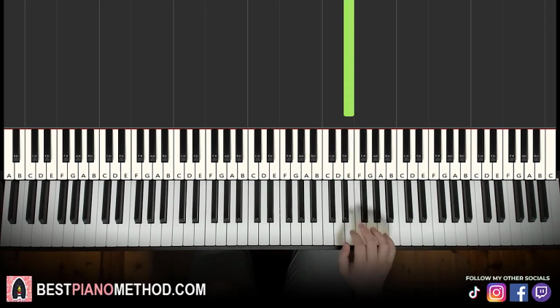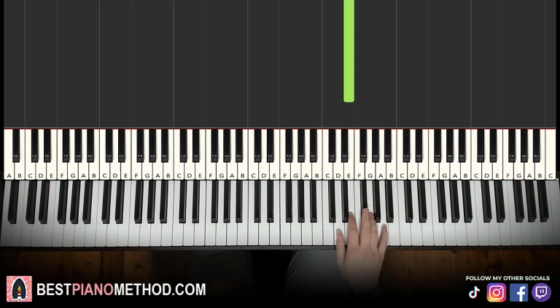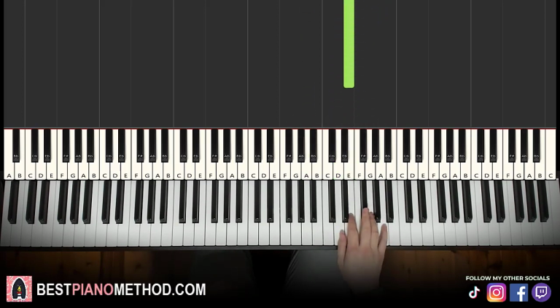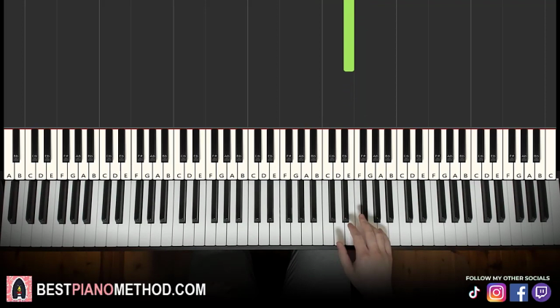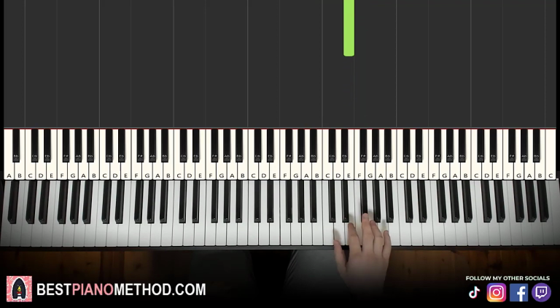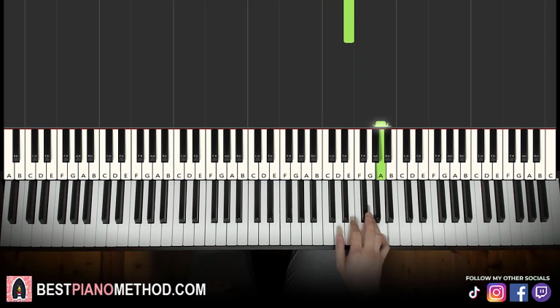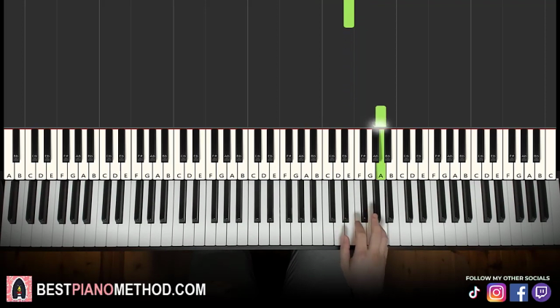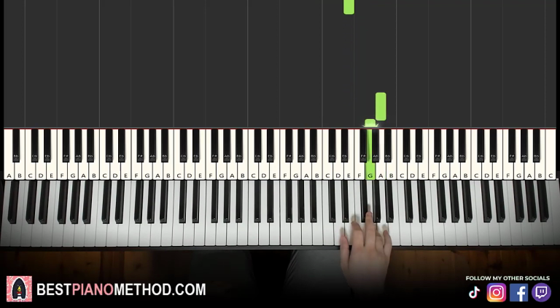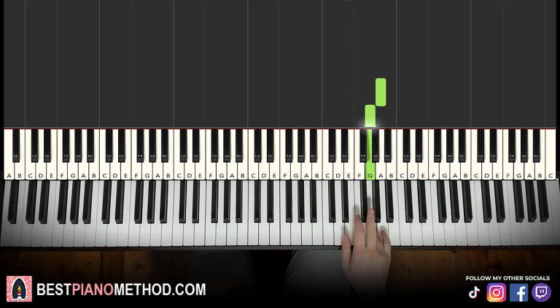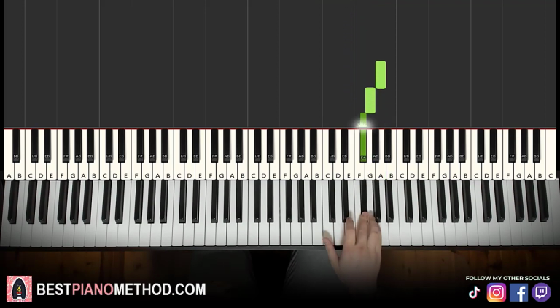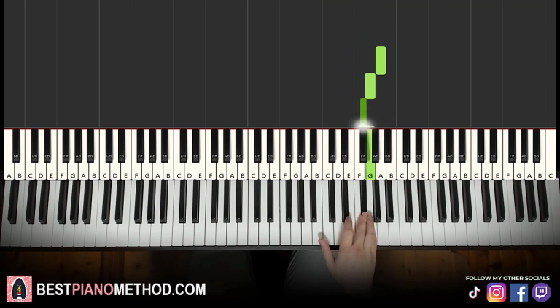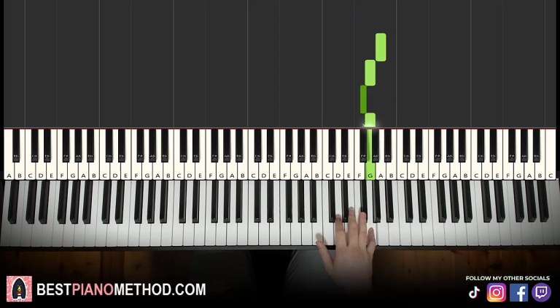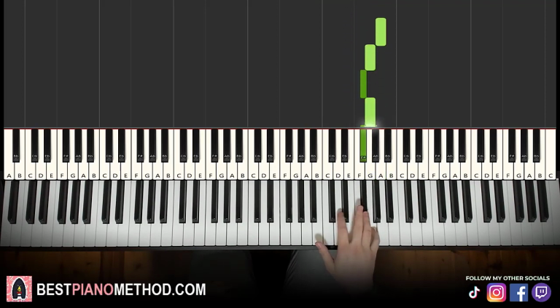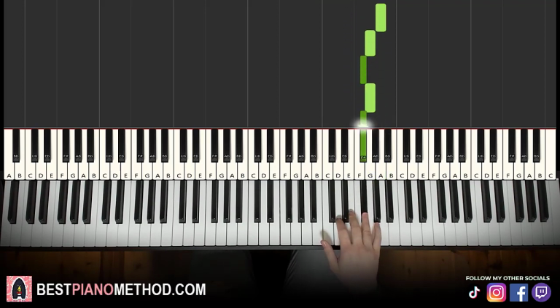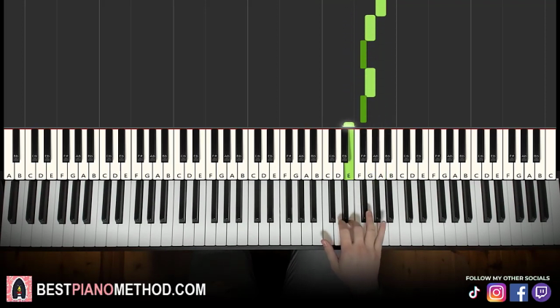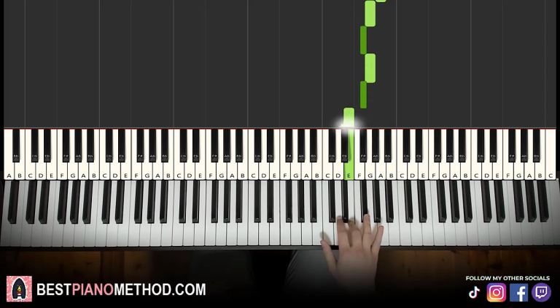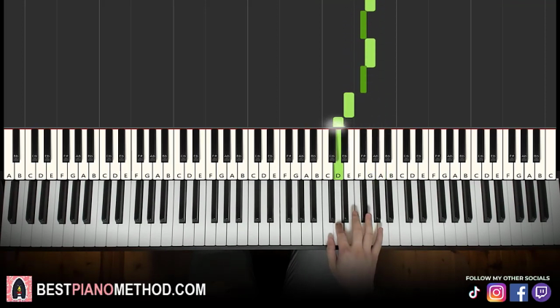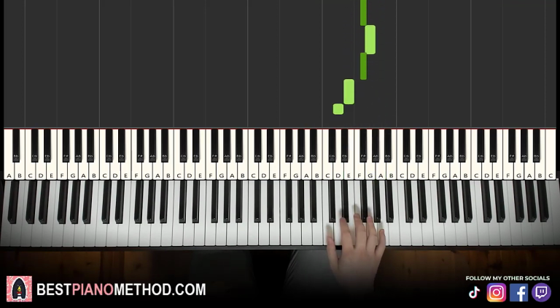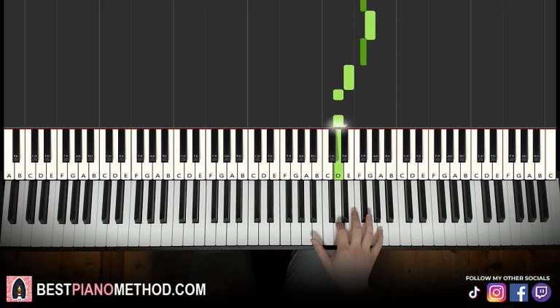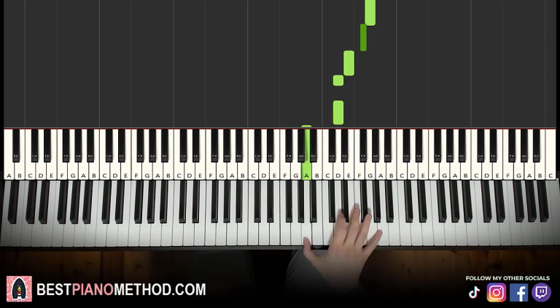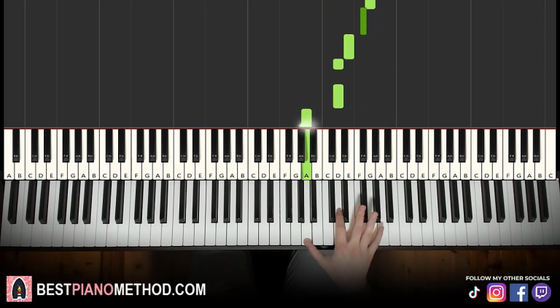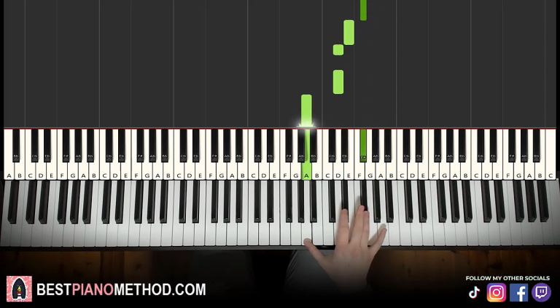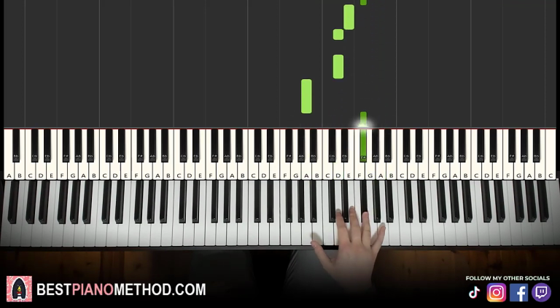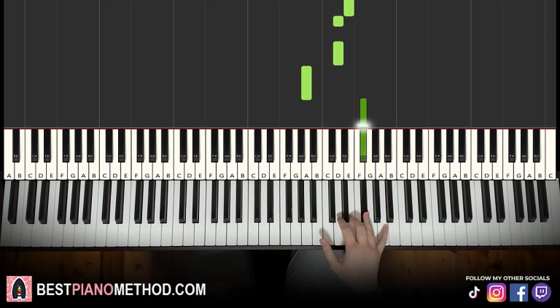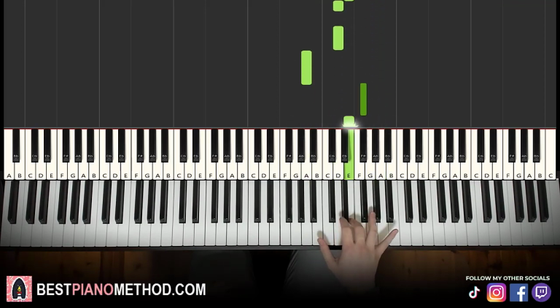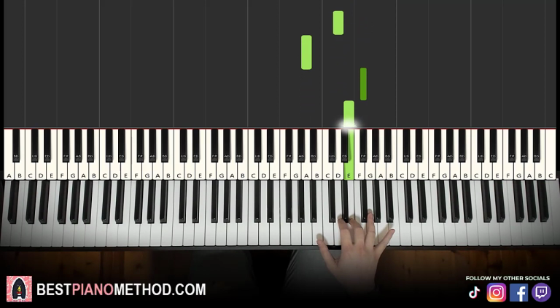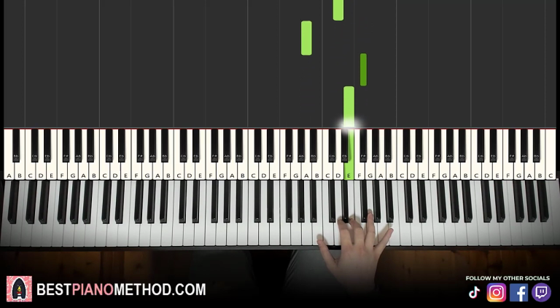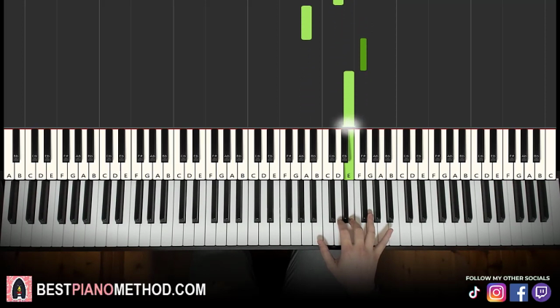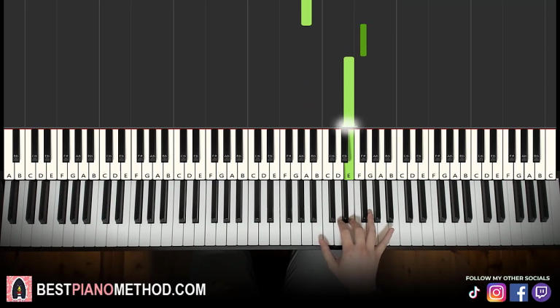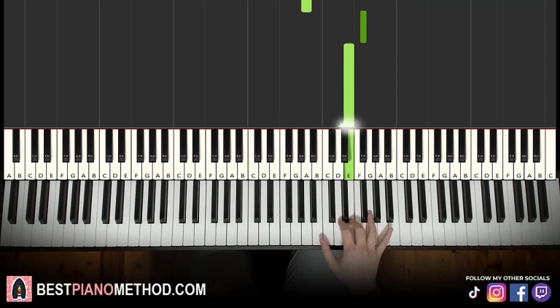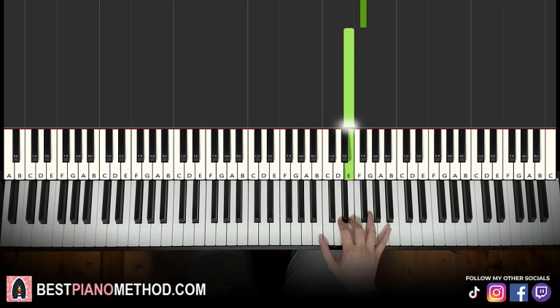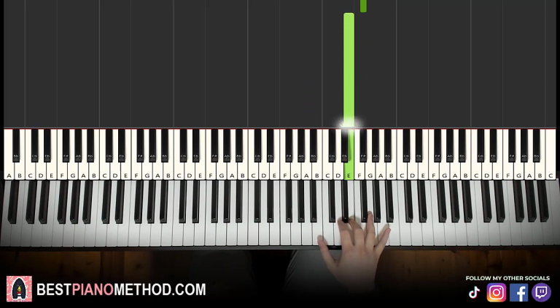One more time, this goes: A, G, F sharp, G, F sharp, E, D, D, A, up to F sharp, E. That's it for the right hand.